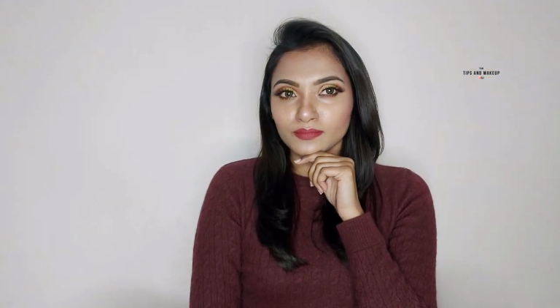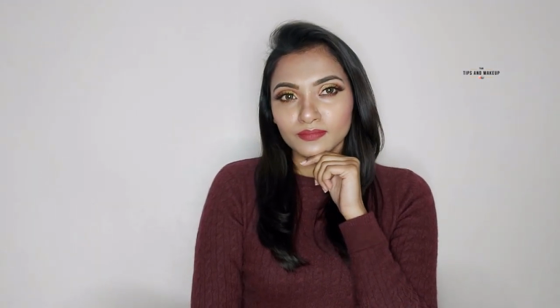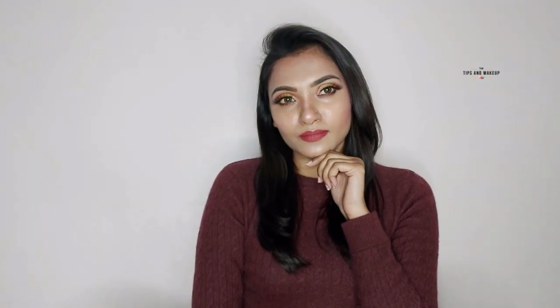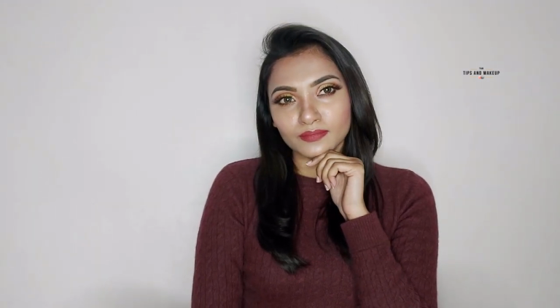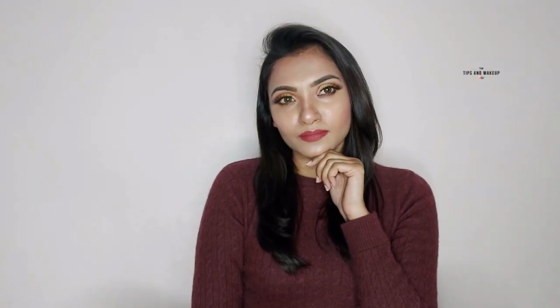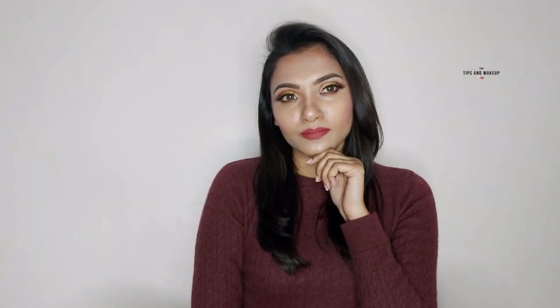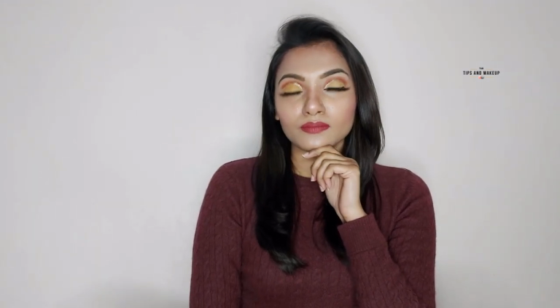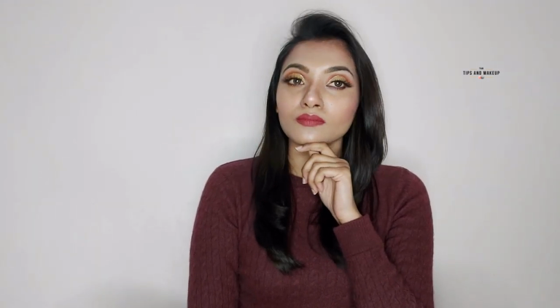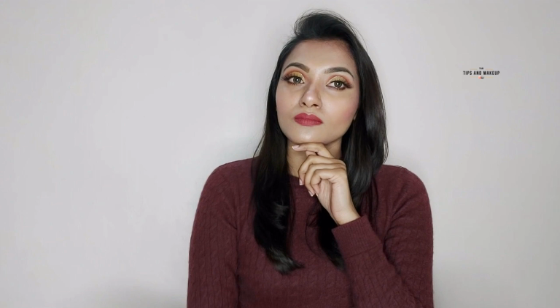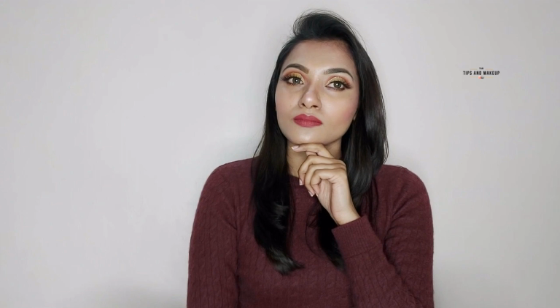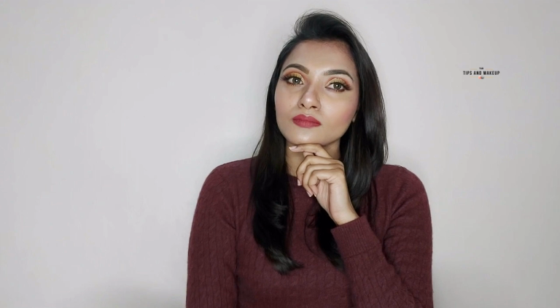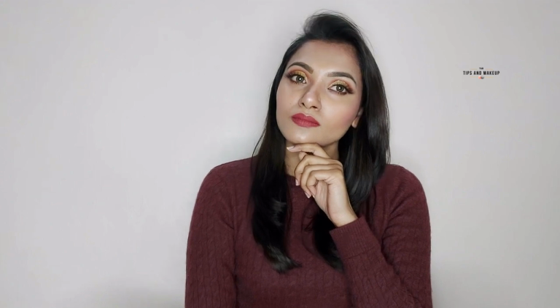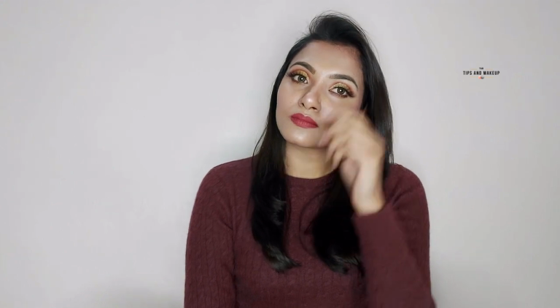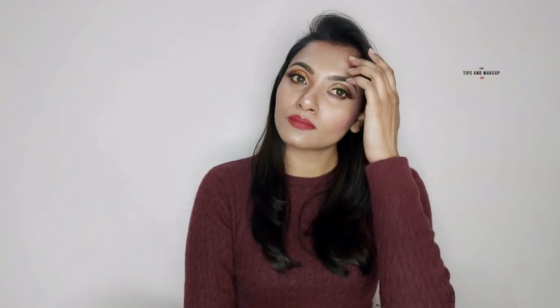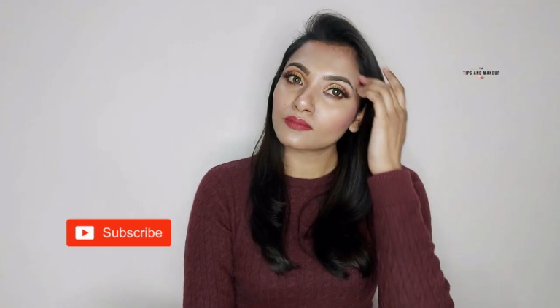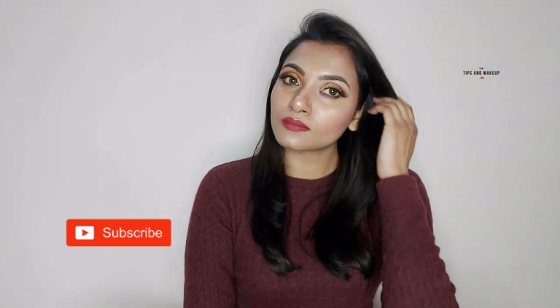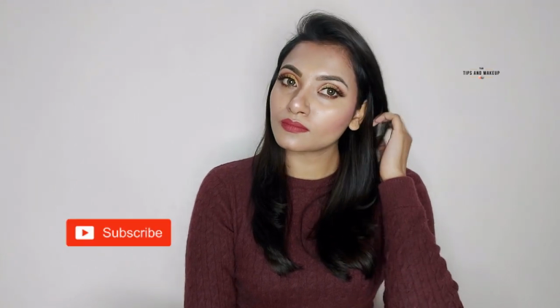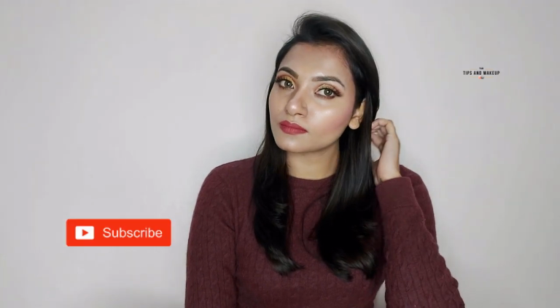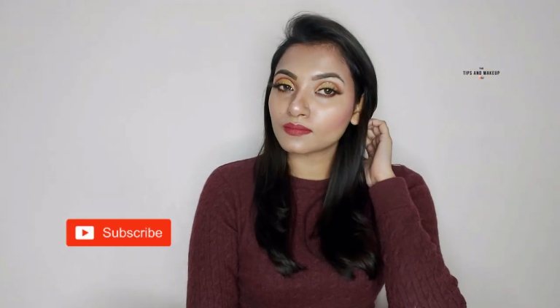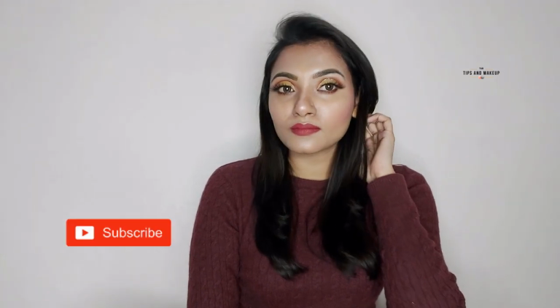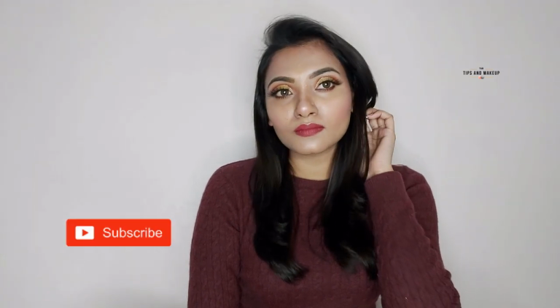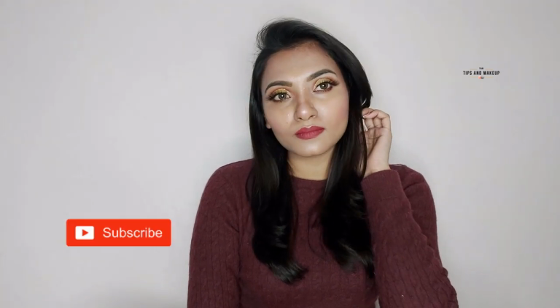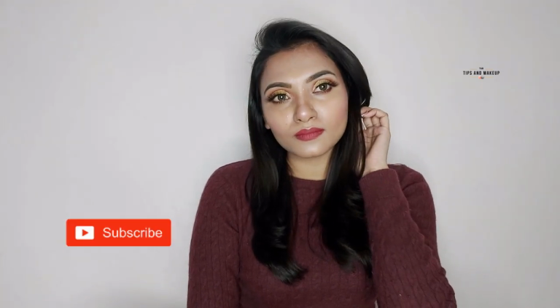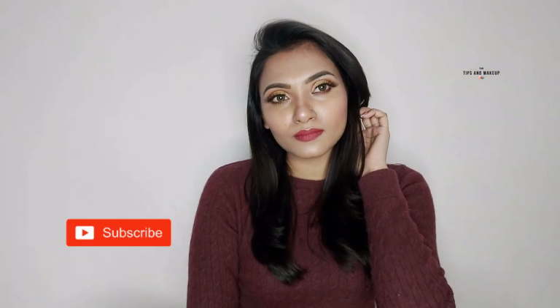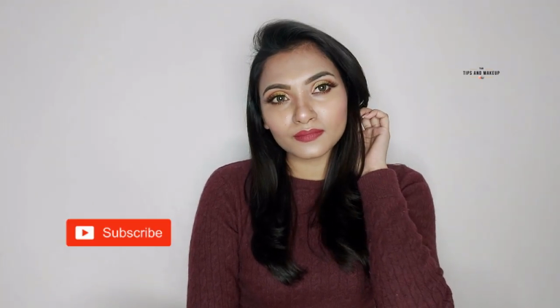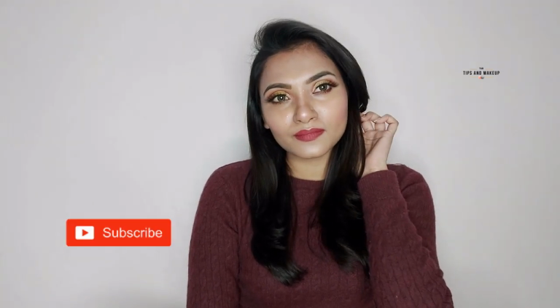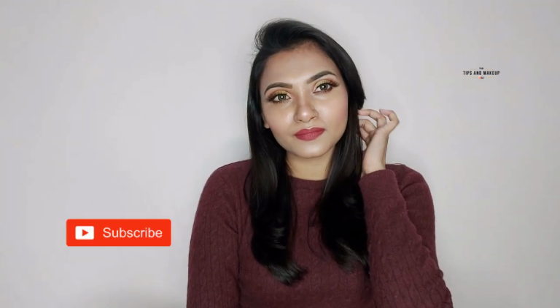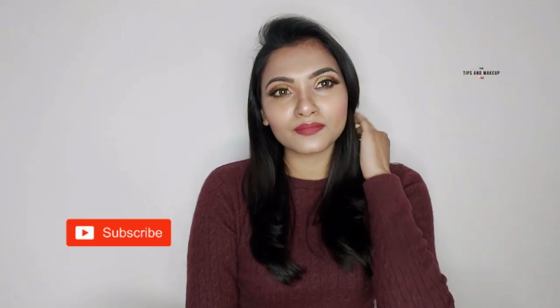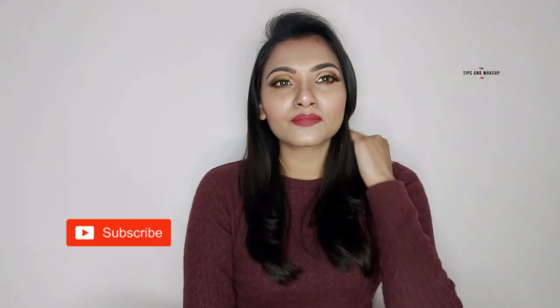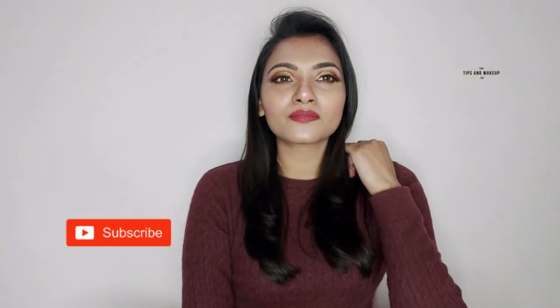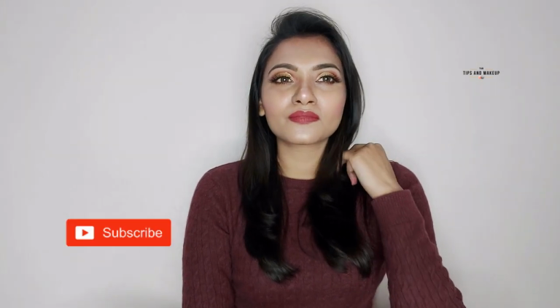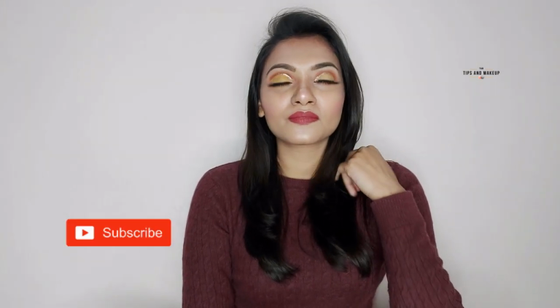So before starting this video, make sure to comment, share and subscribe to my channel and hit the bell icon.